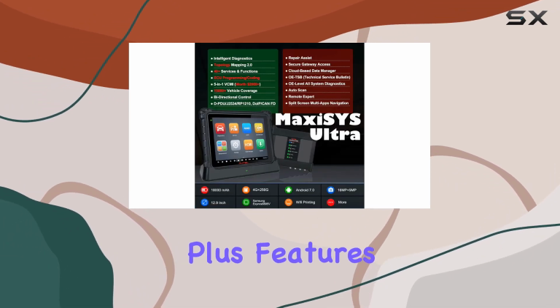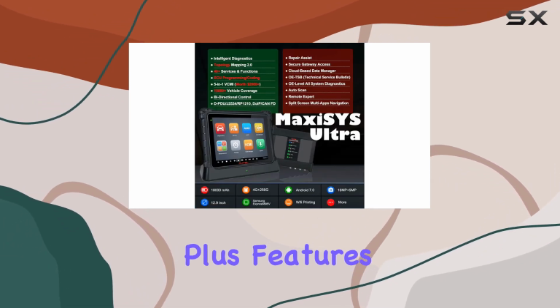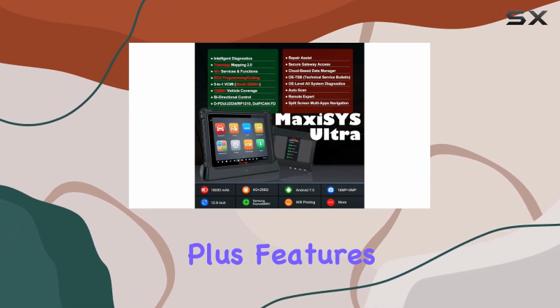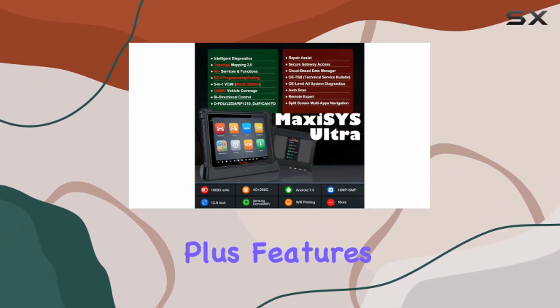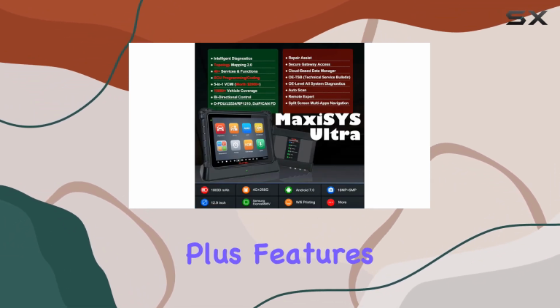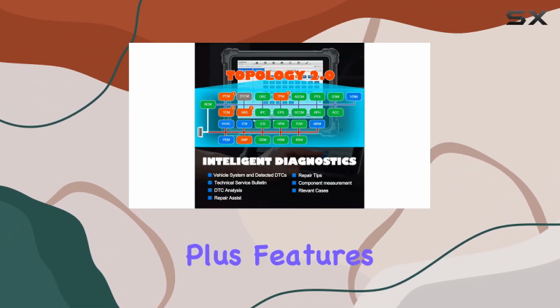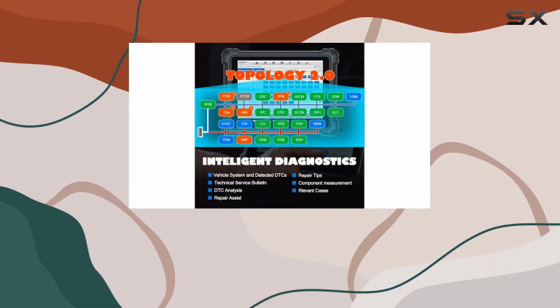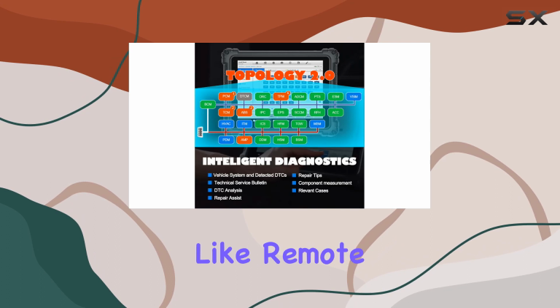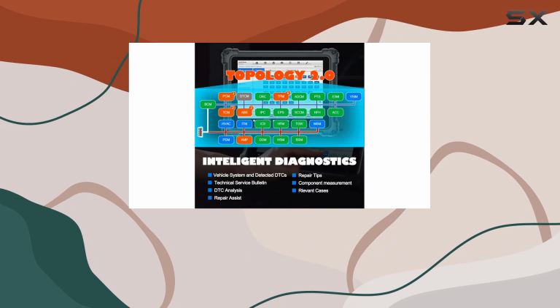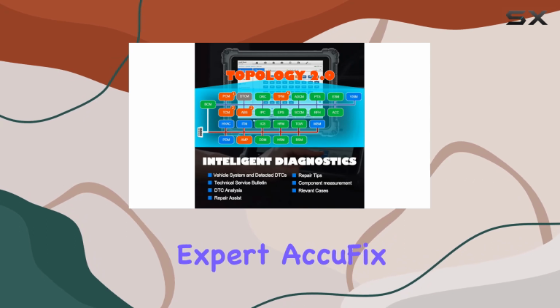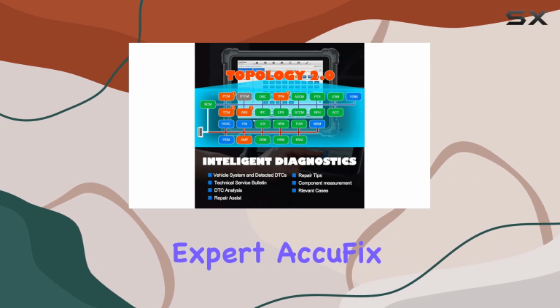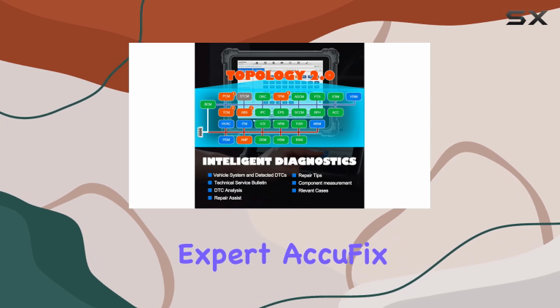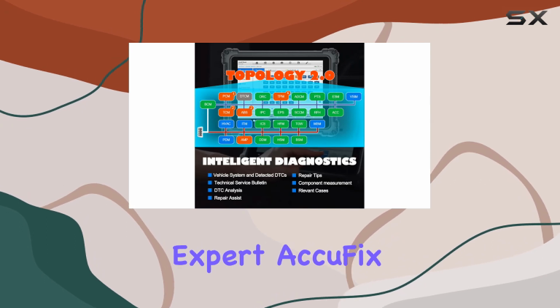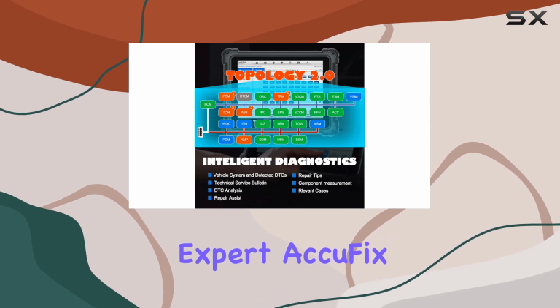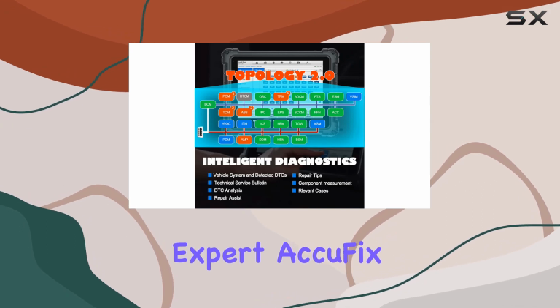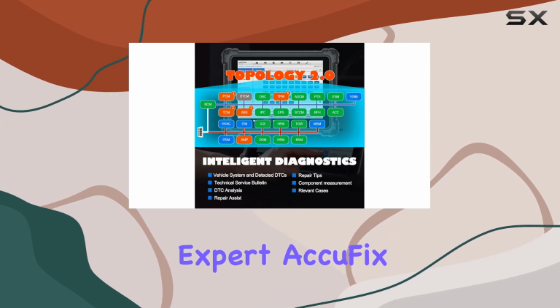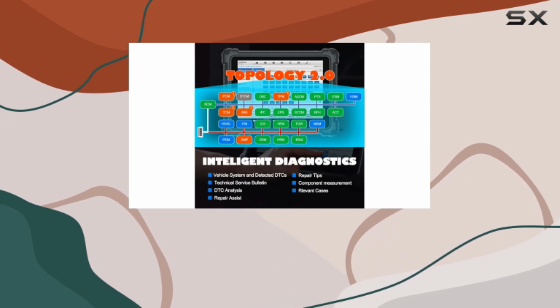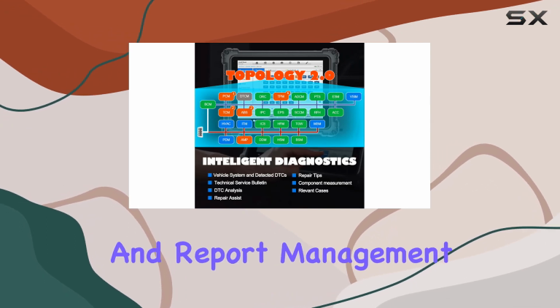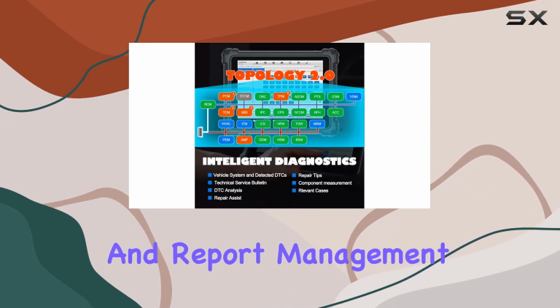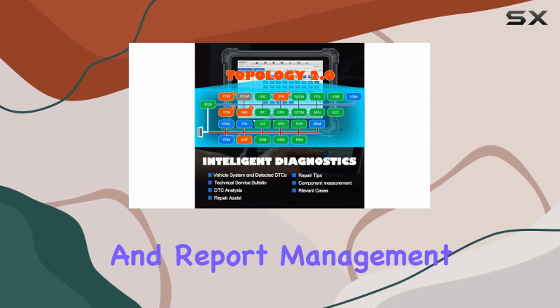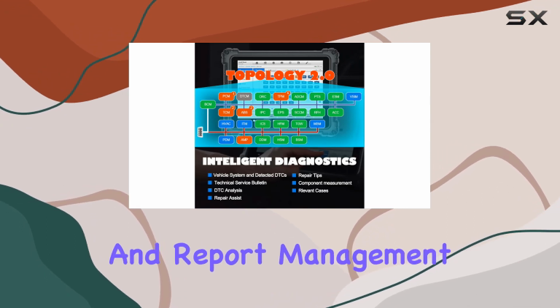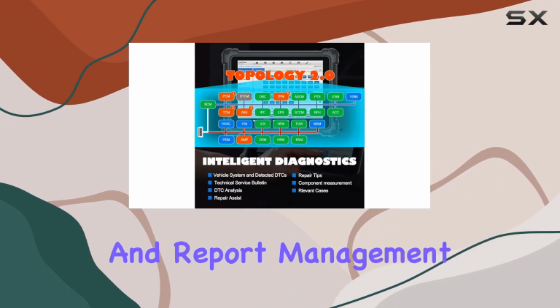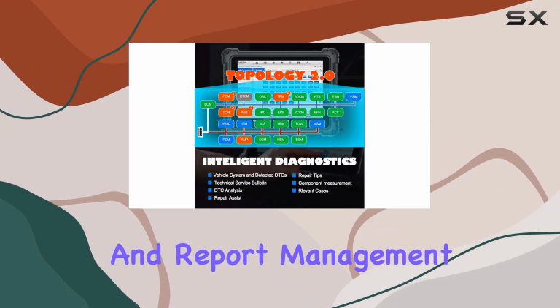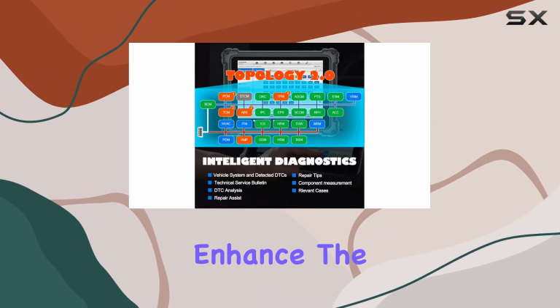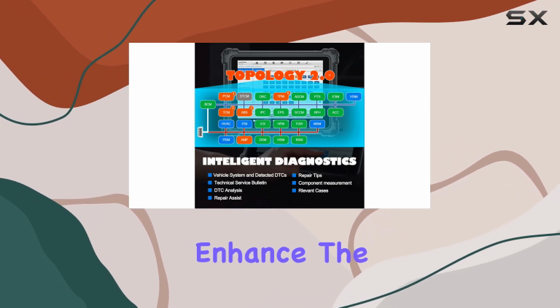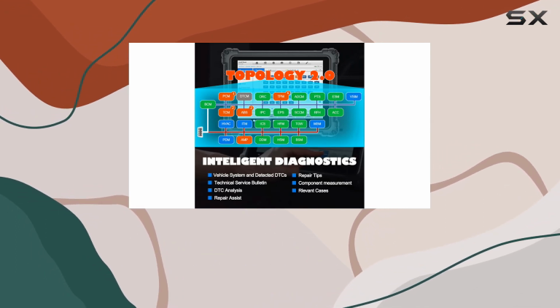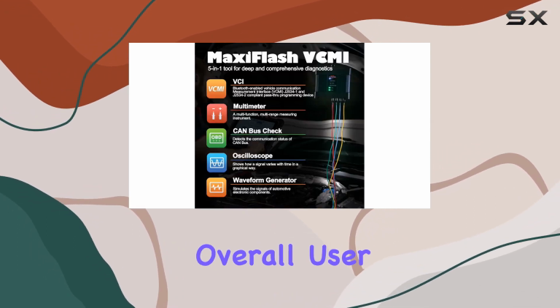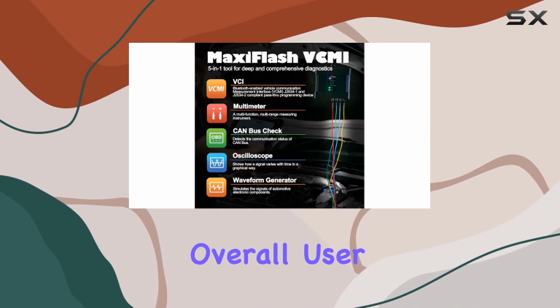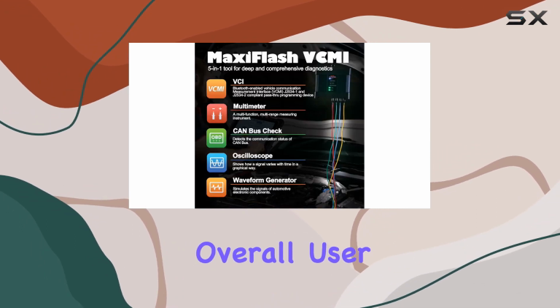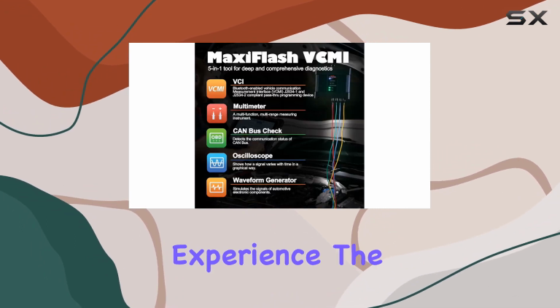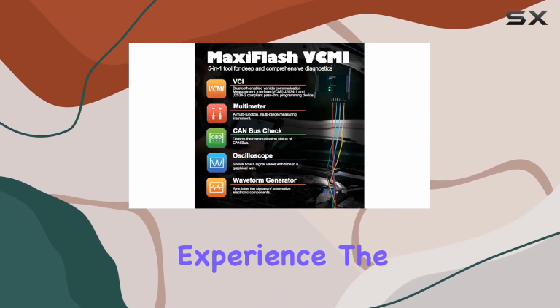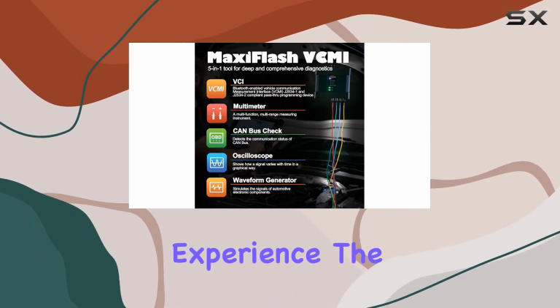Plus, features like Remote Expert, AccuFix, and Report Management enhance the overall user experience.